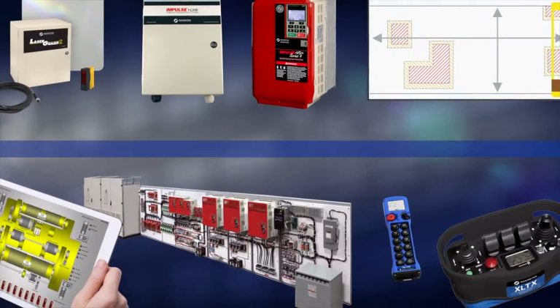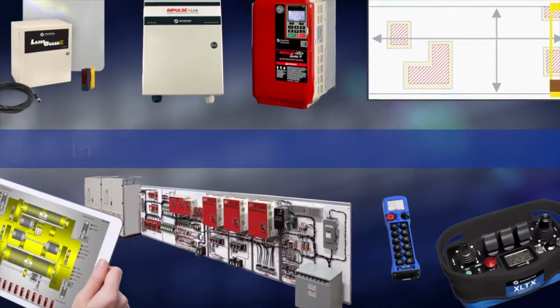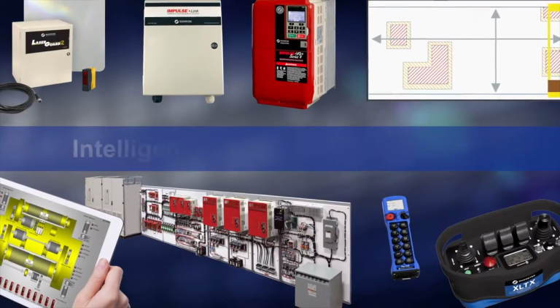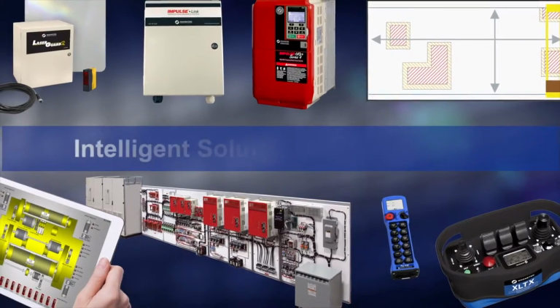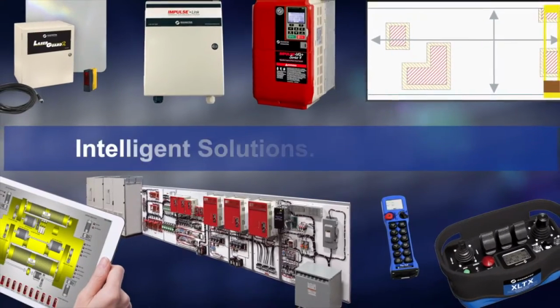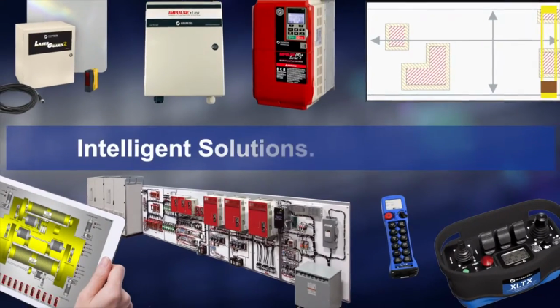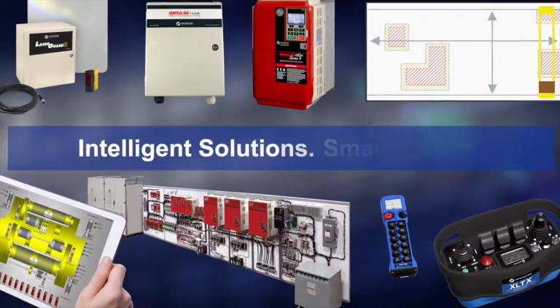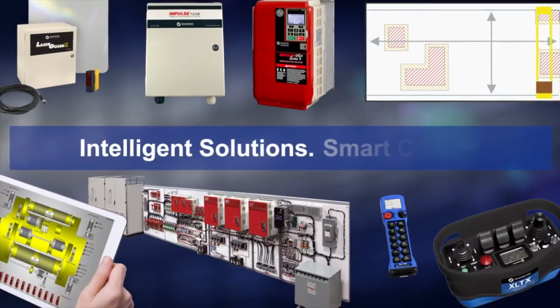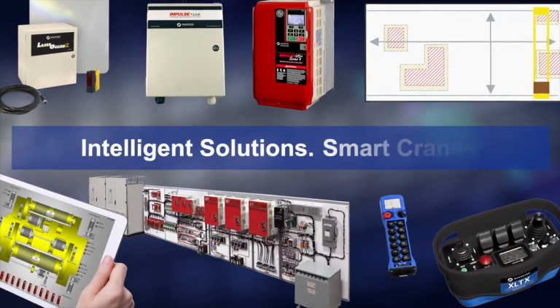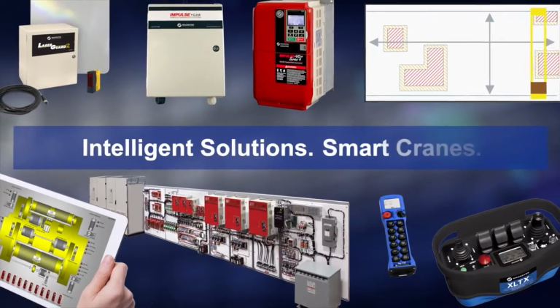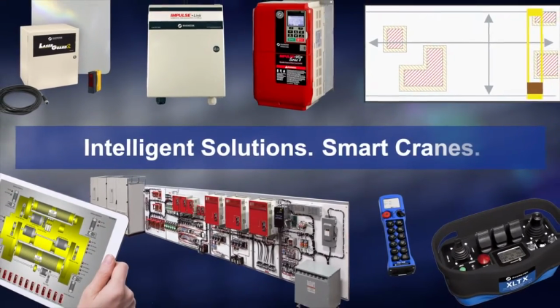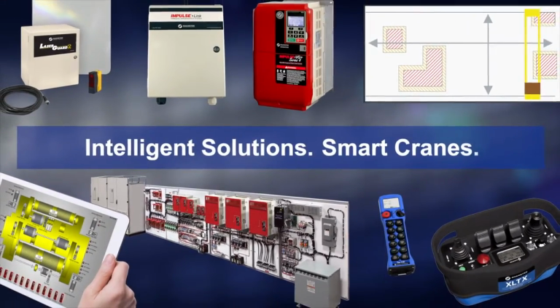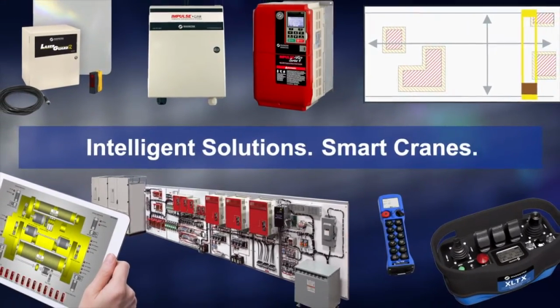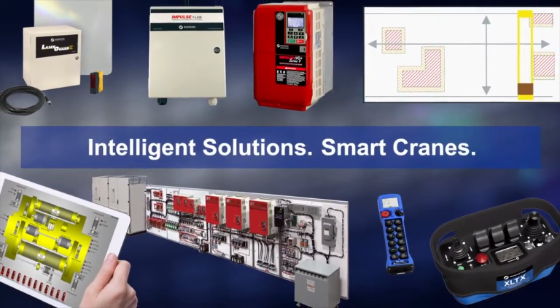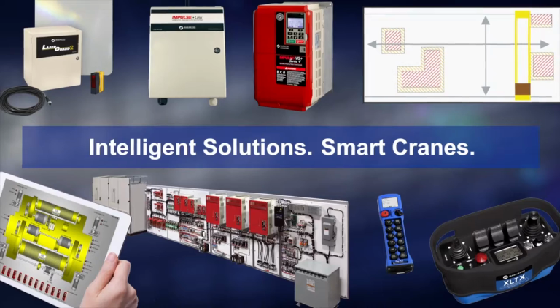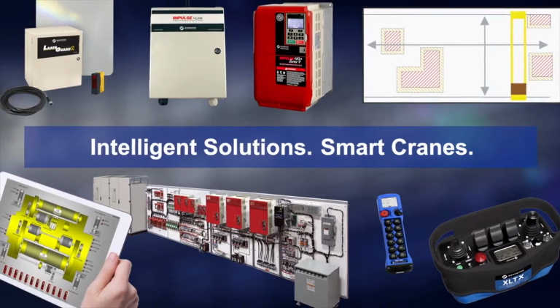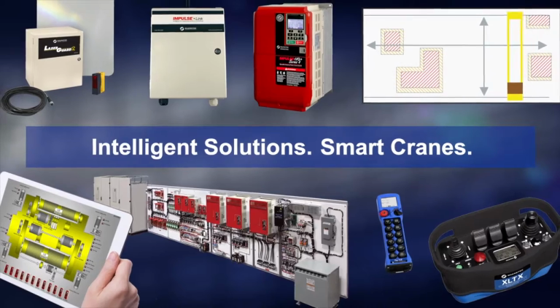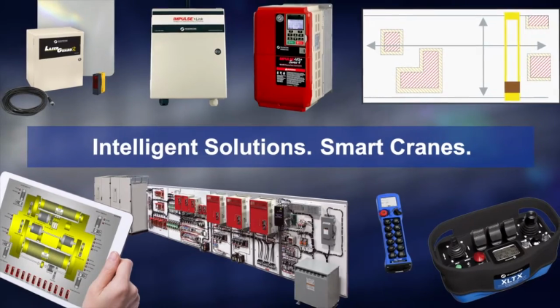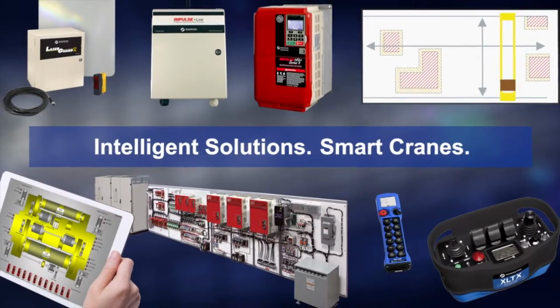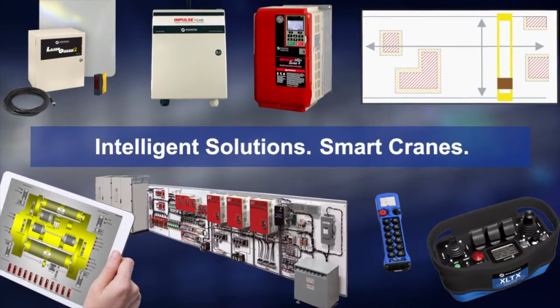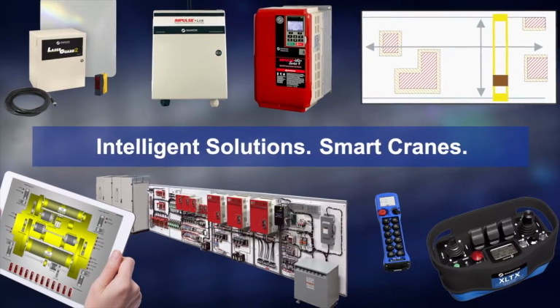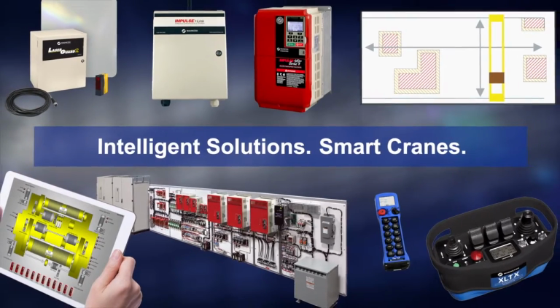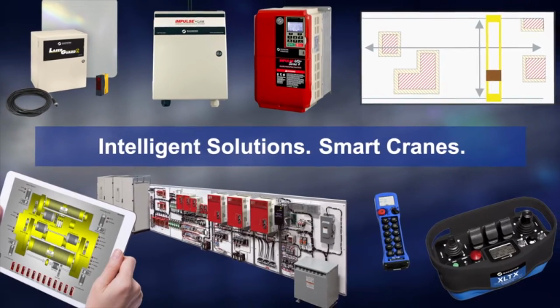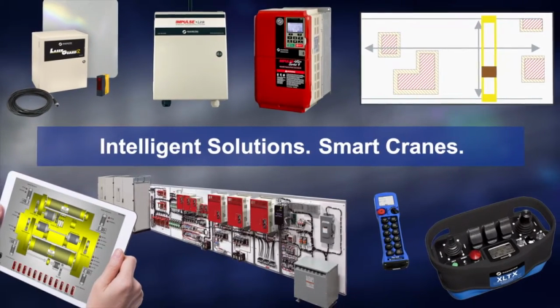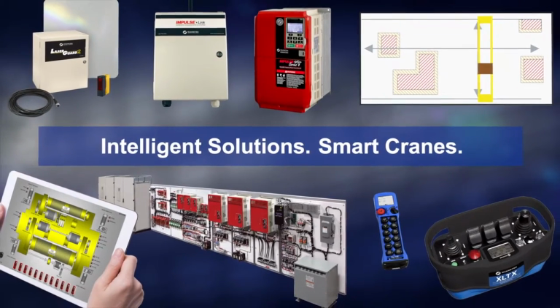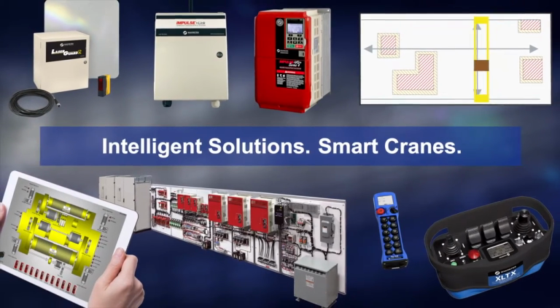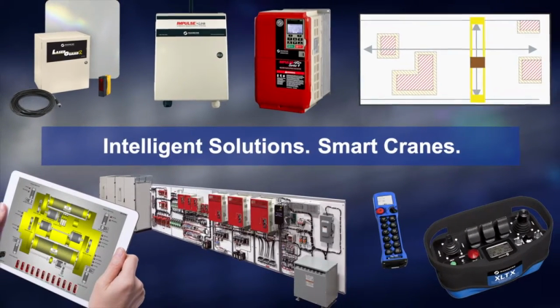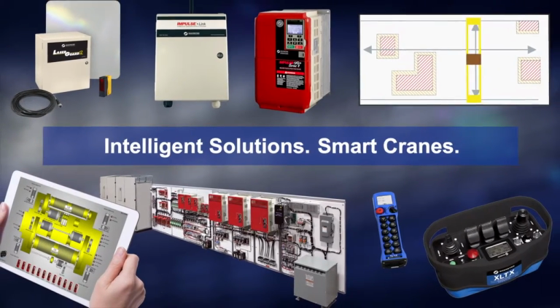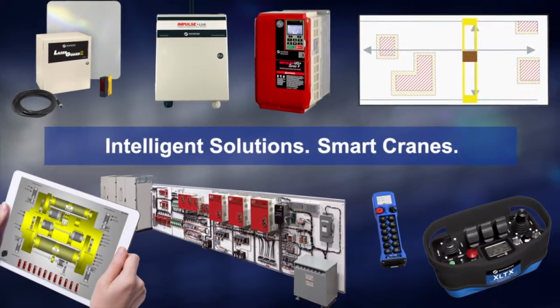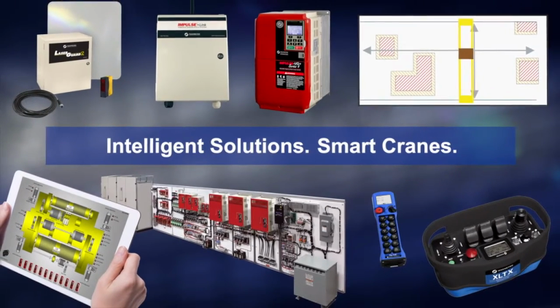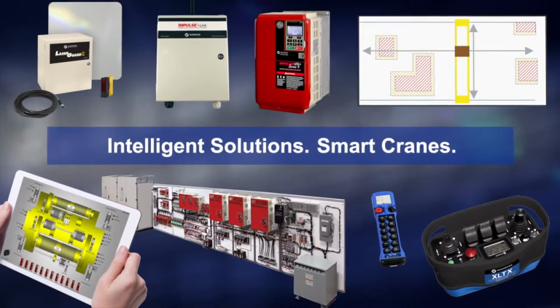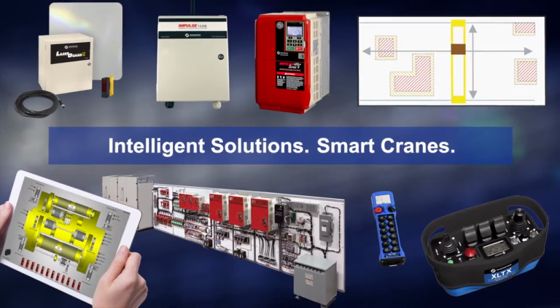Incorporate Columbus McKinnon's intelligent automated solutions today for the smart cranes of tomorrow.